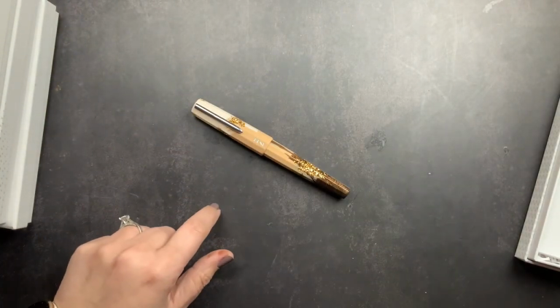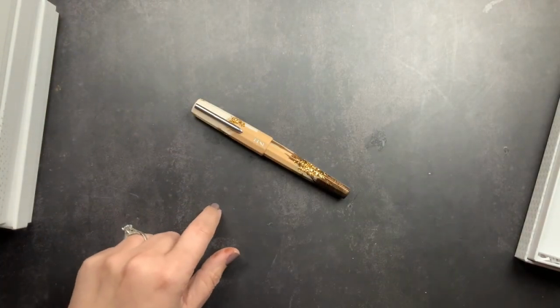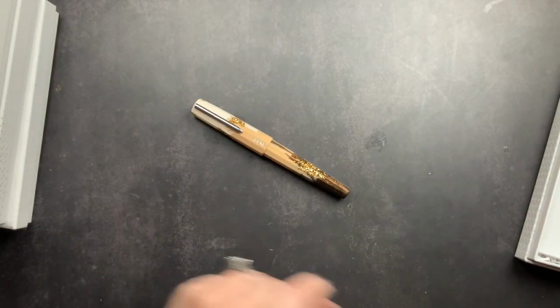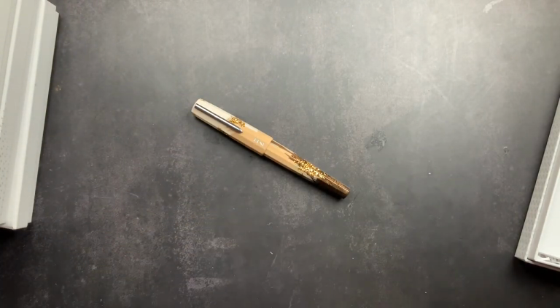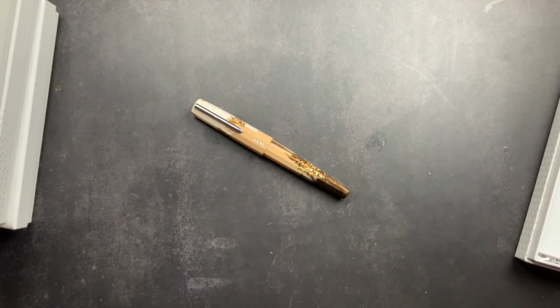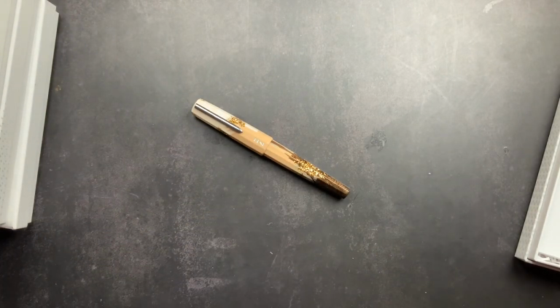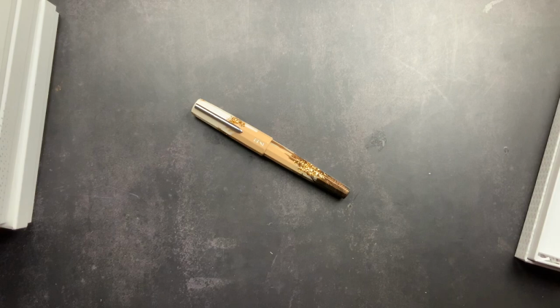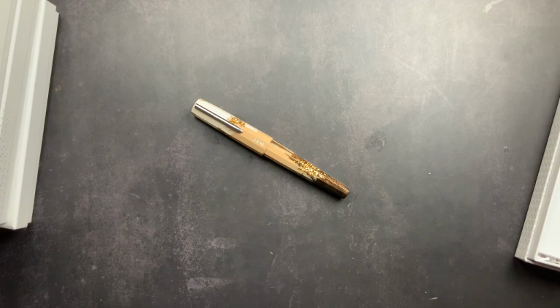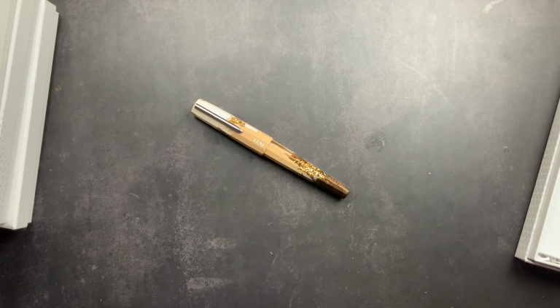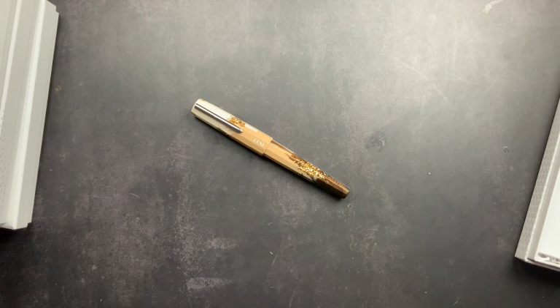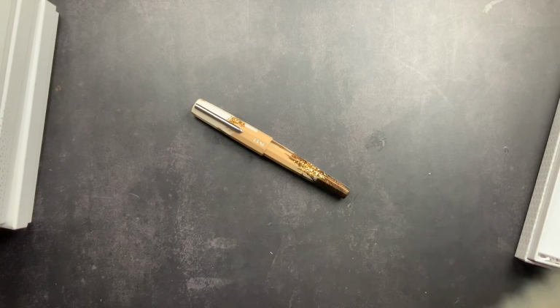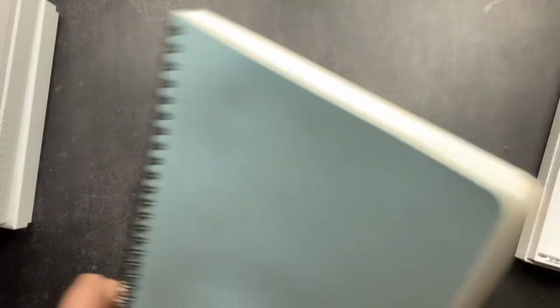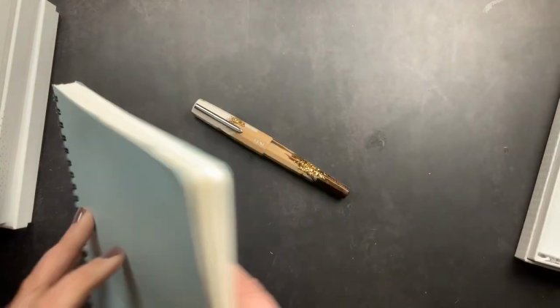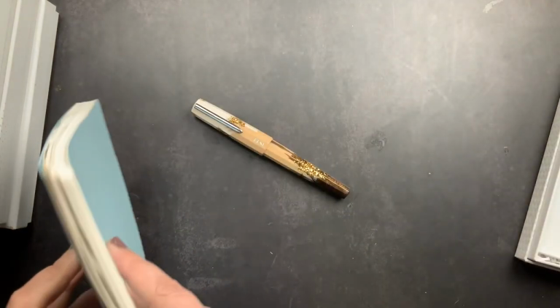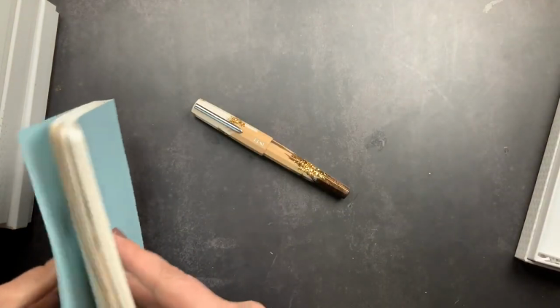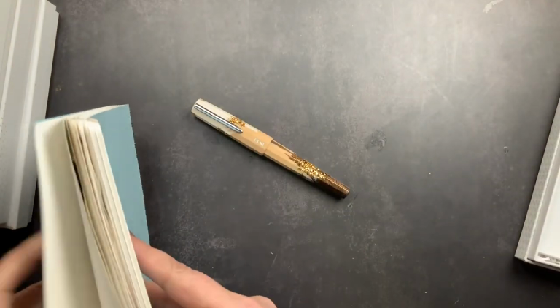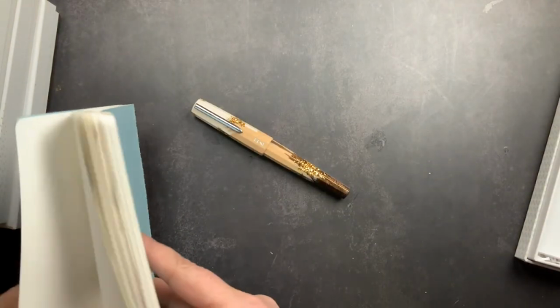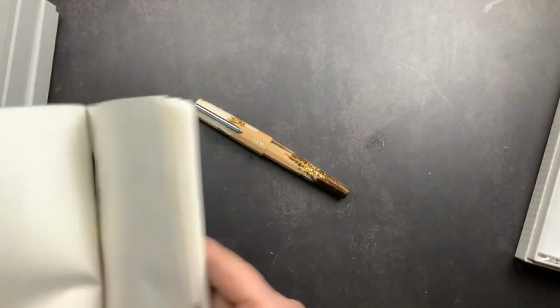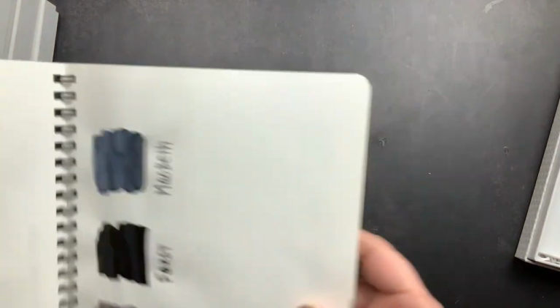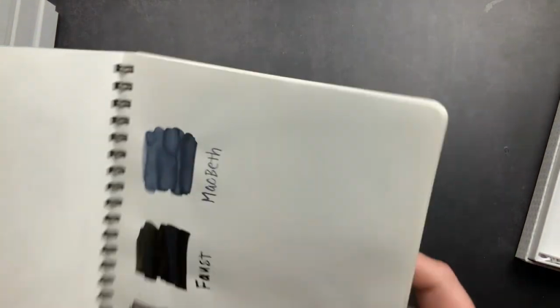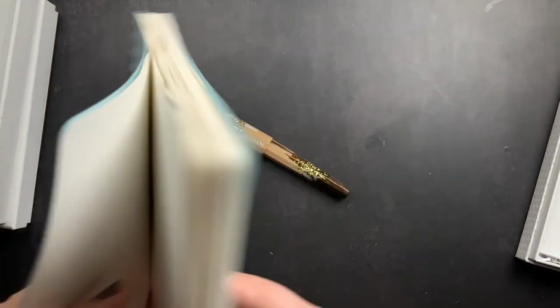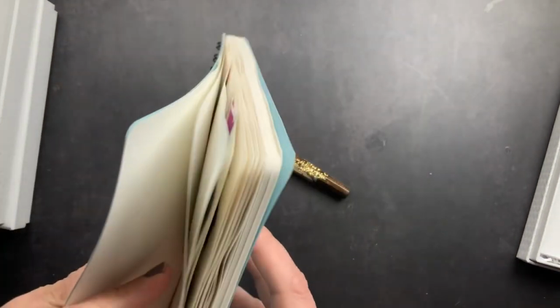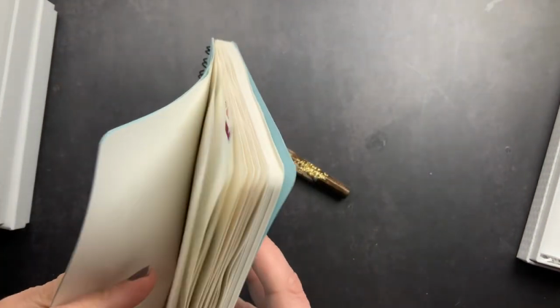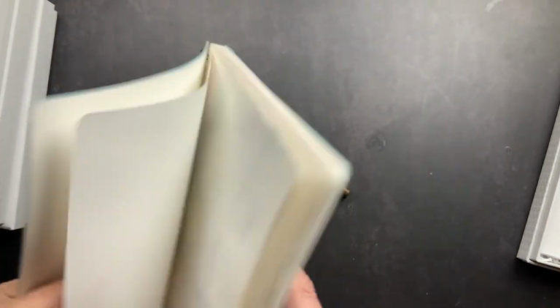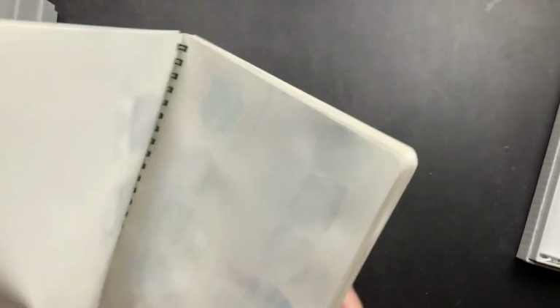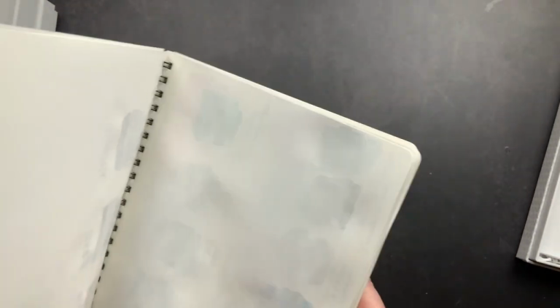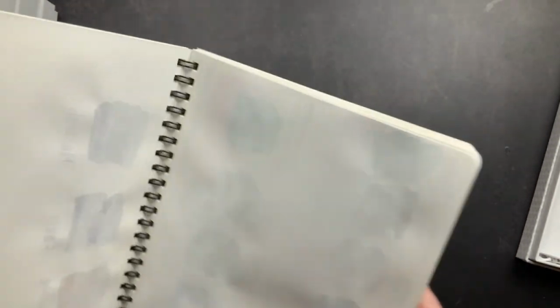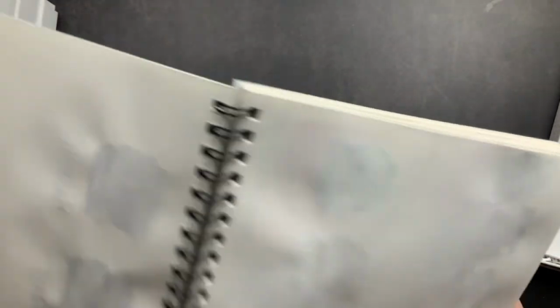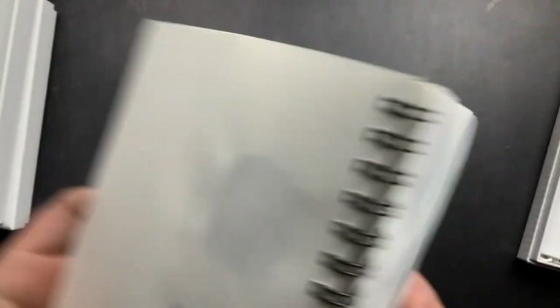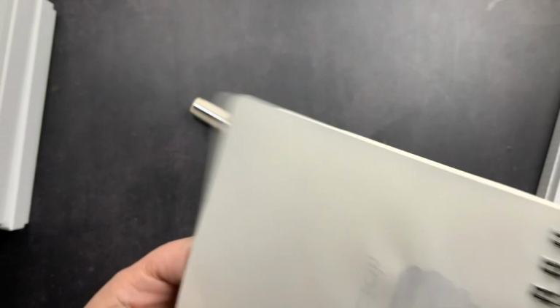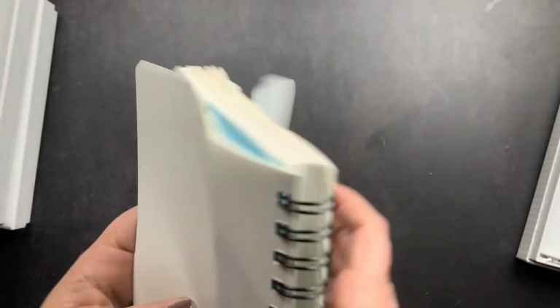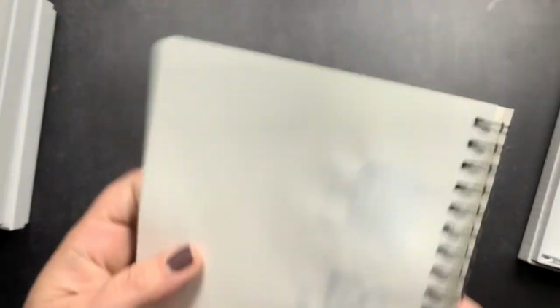This pen has less sparkle than some of my other Euphoria pens — I do have a Bourbon and a Vodka on the Rocks, and they are super sparkly — but I love the gold sparkle here and the neutral colors. This pen is inked with White Rabbit from Wearingeul, and we'll do a little writing sample.